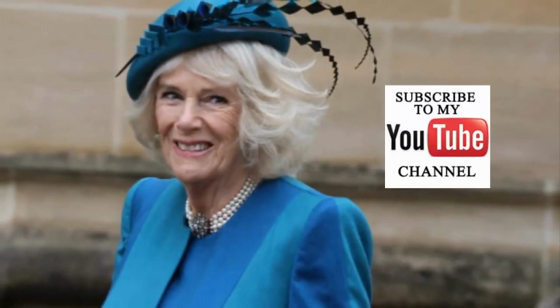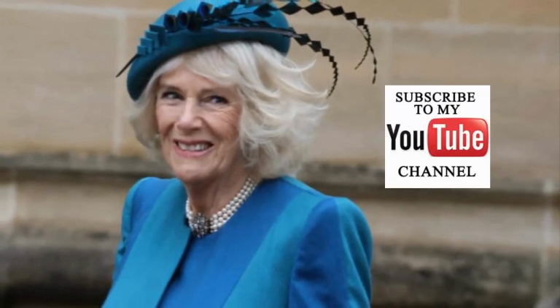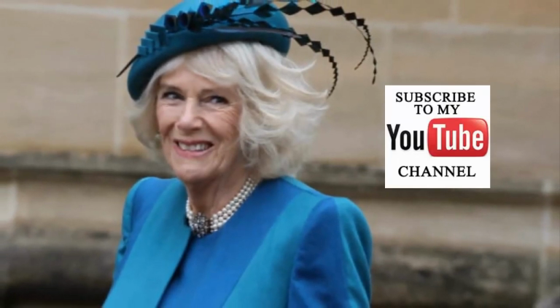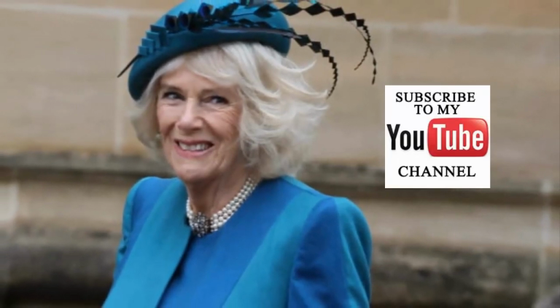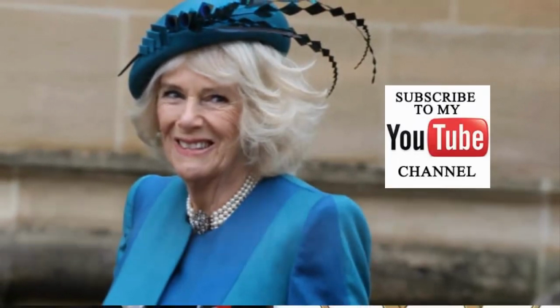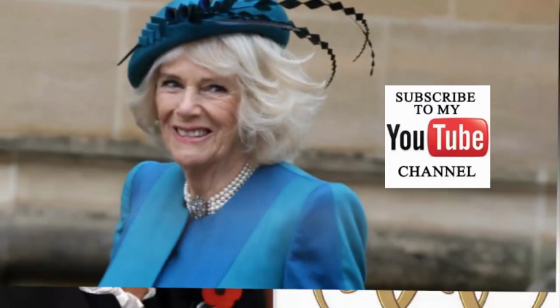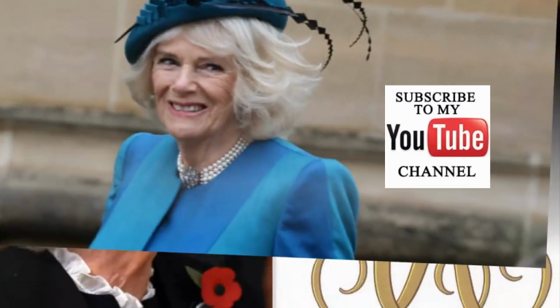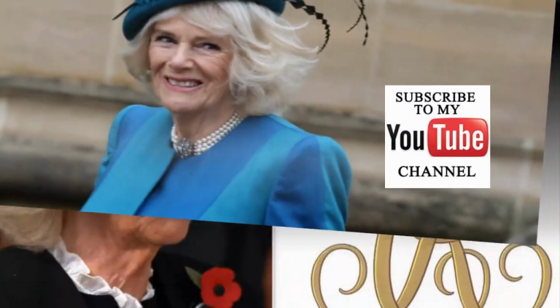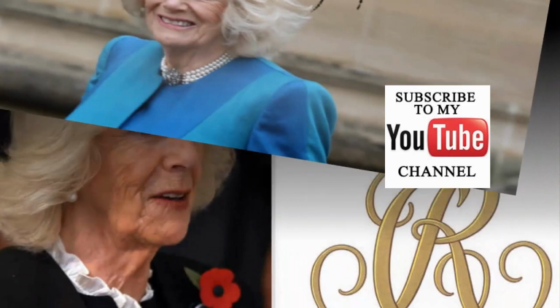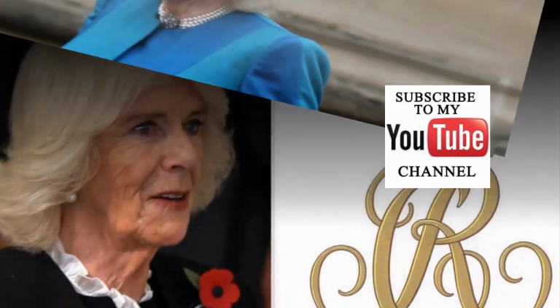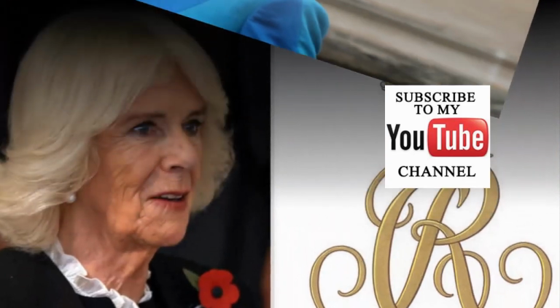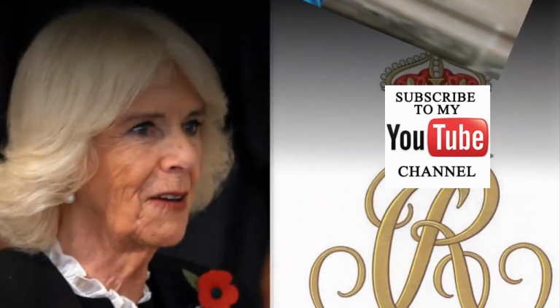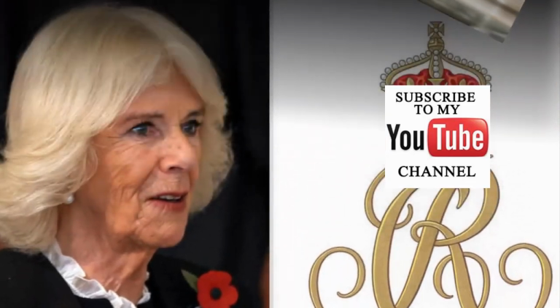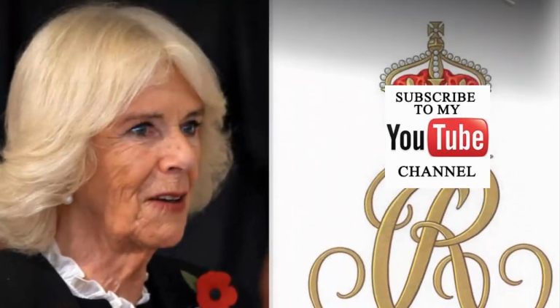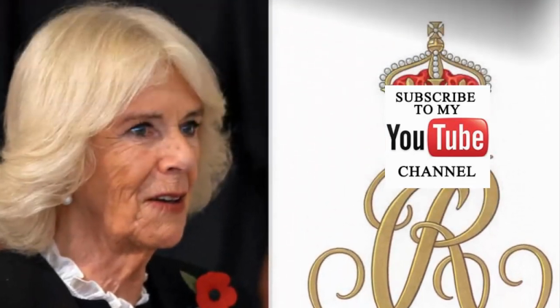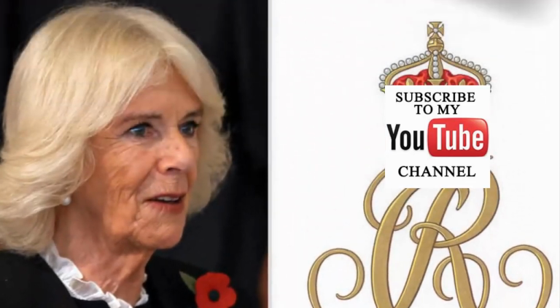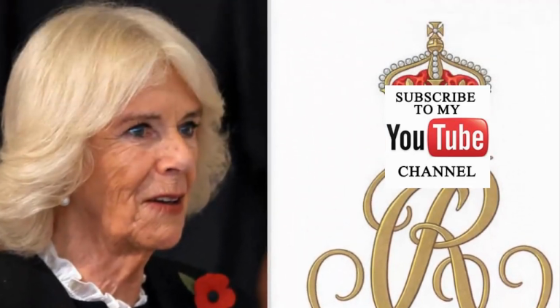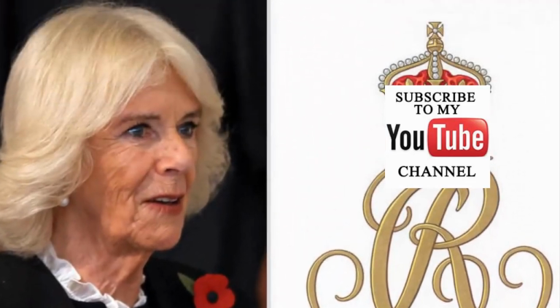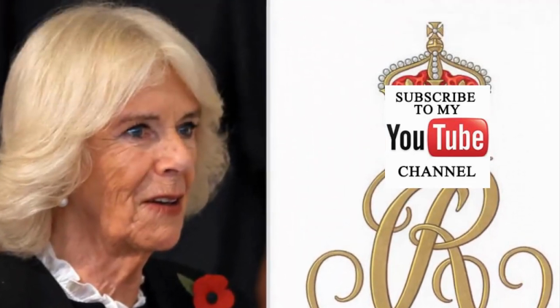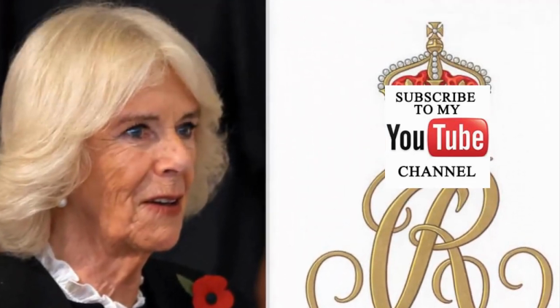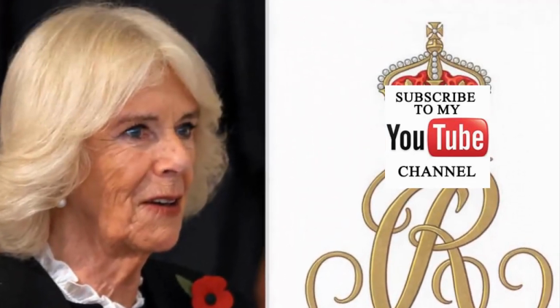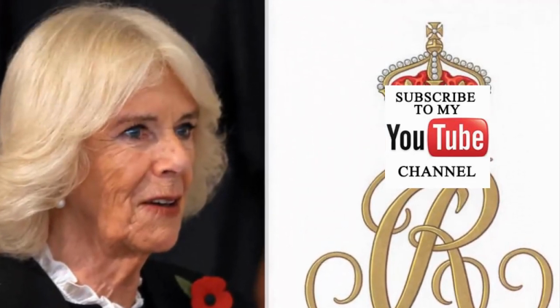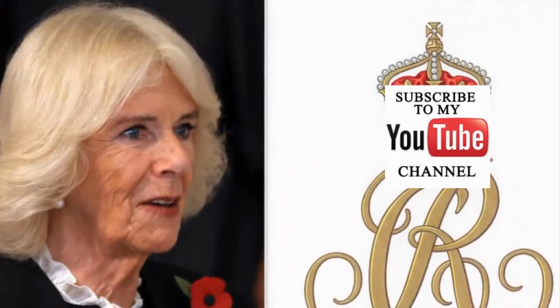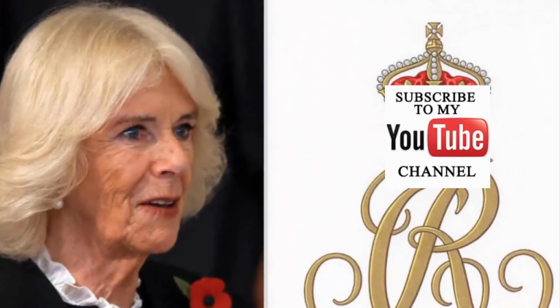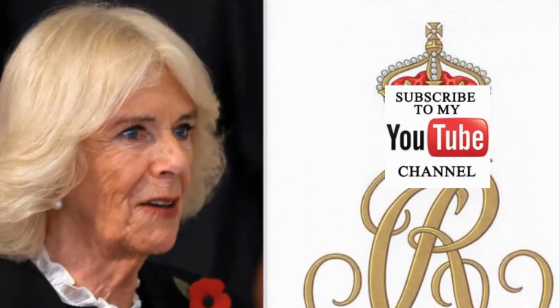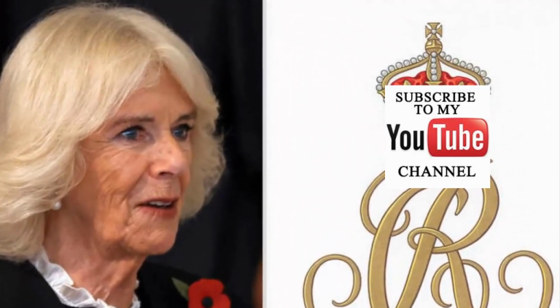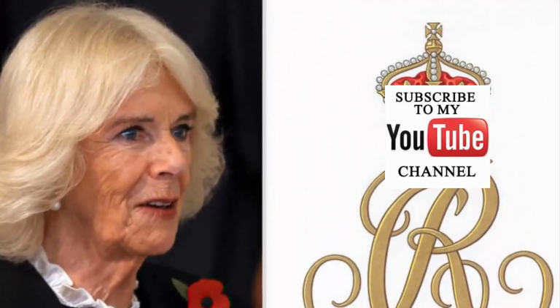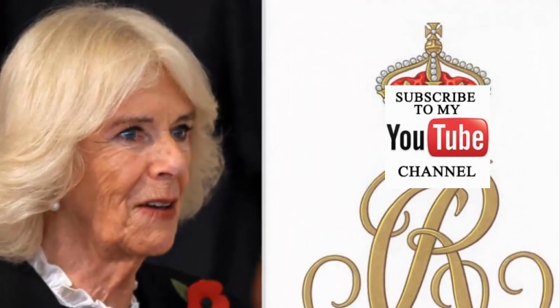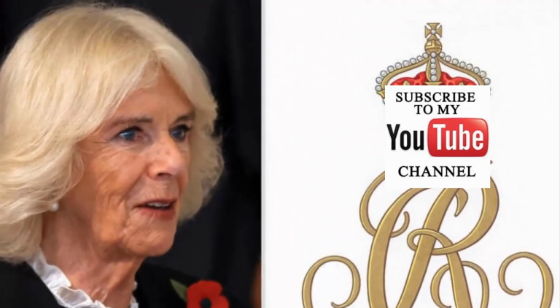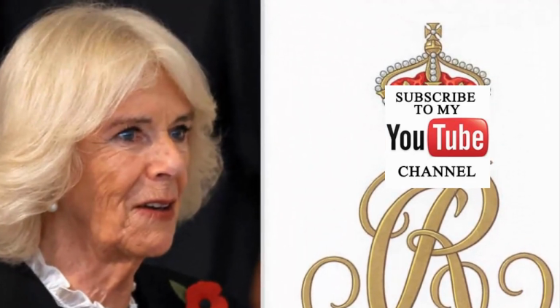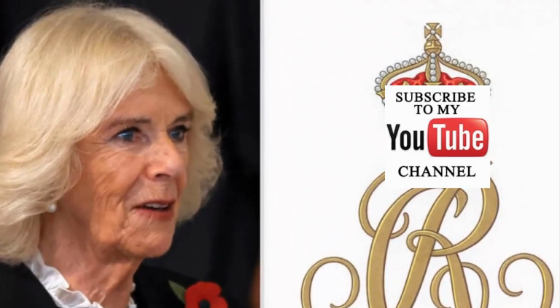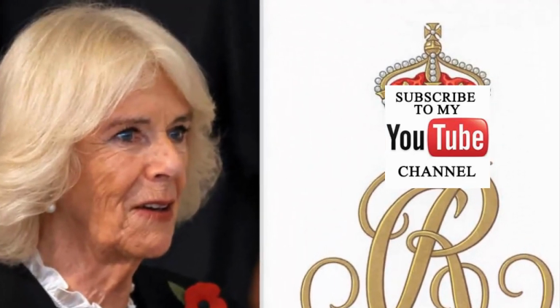In case you haven't subscribed yet, what are you waiting for, guys? Hit that subscribe button now and don't forget to press that bell icon.